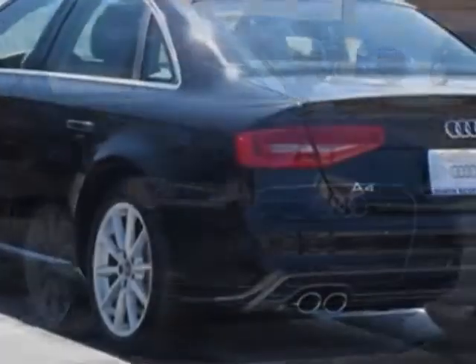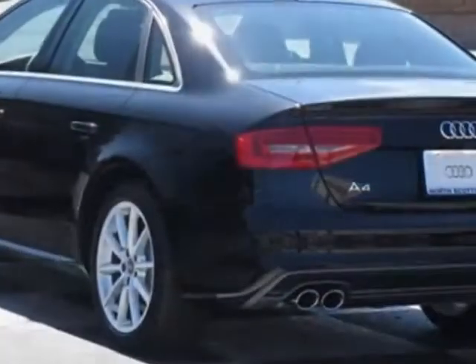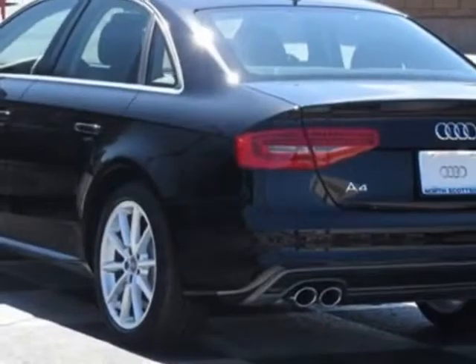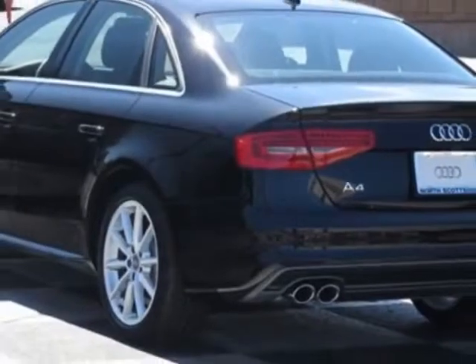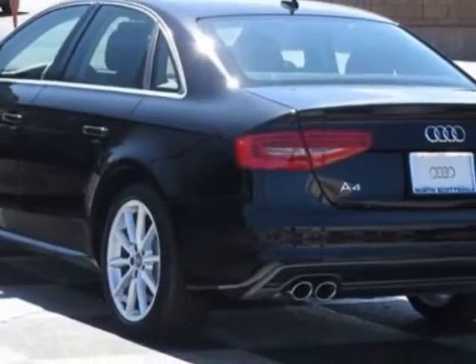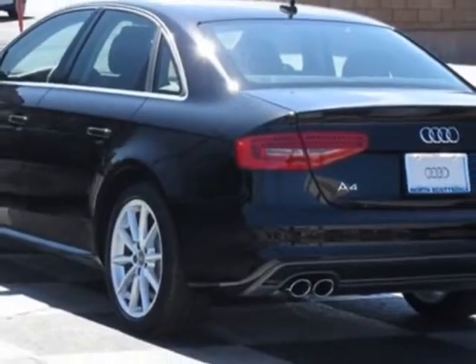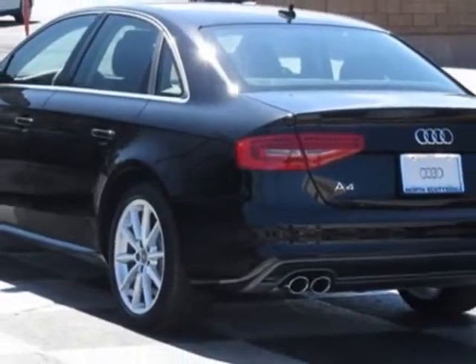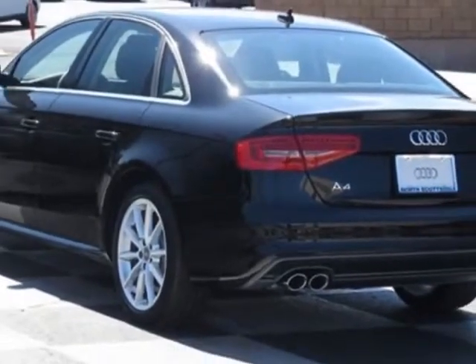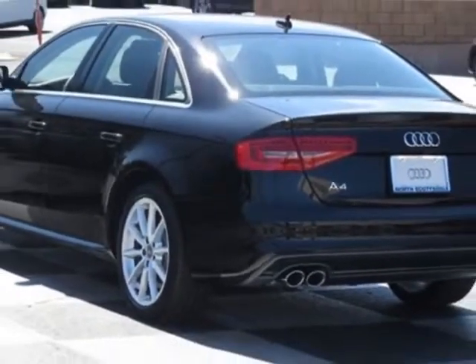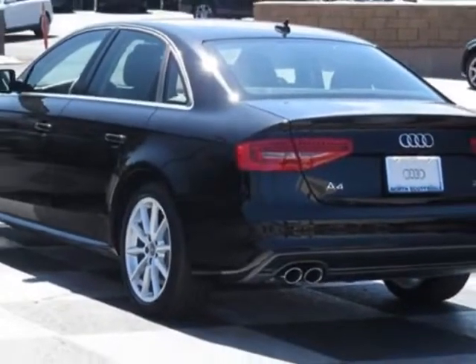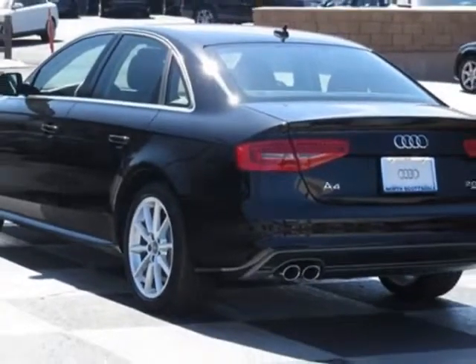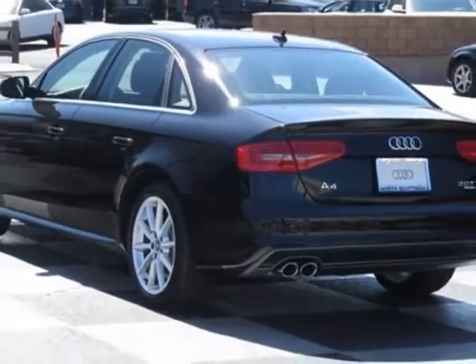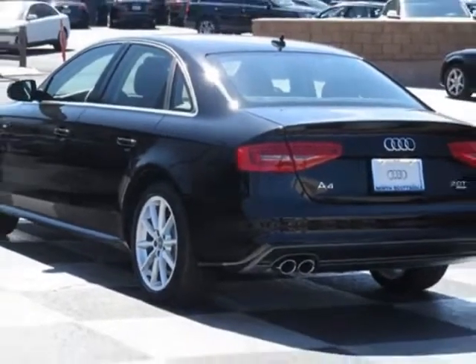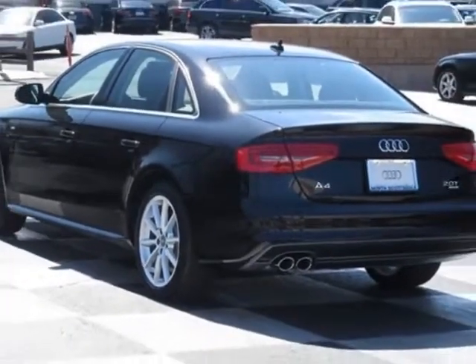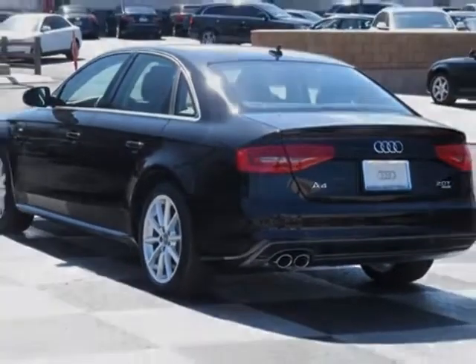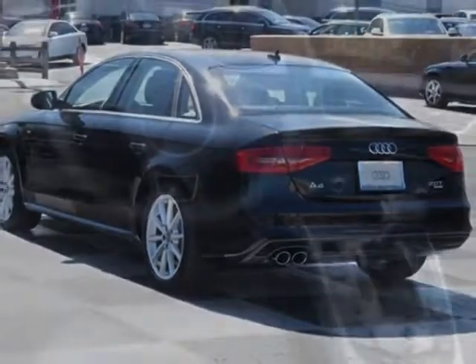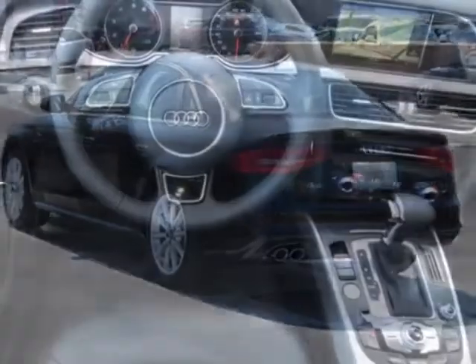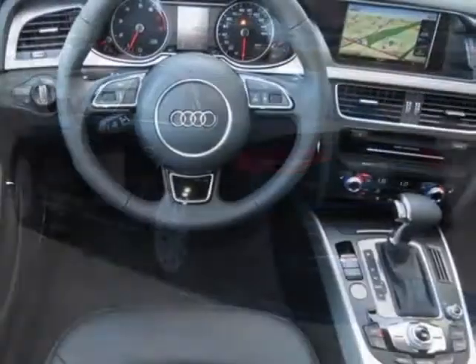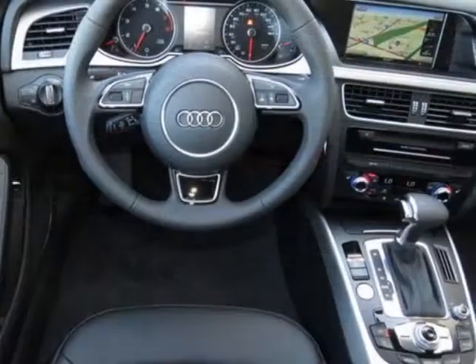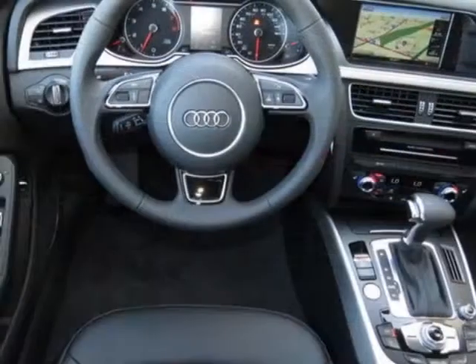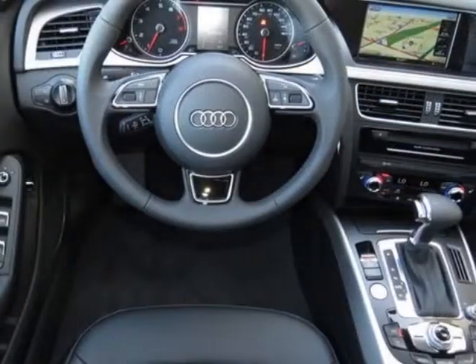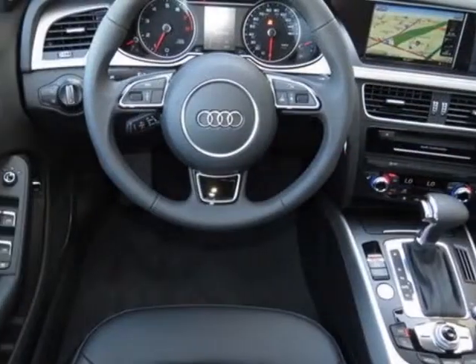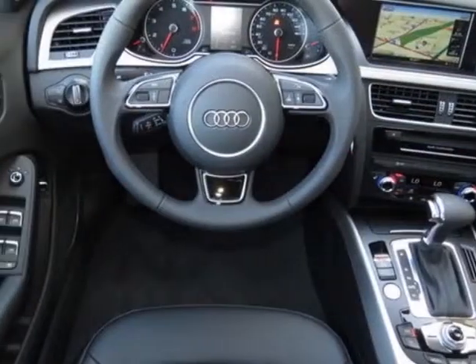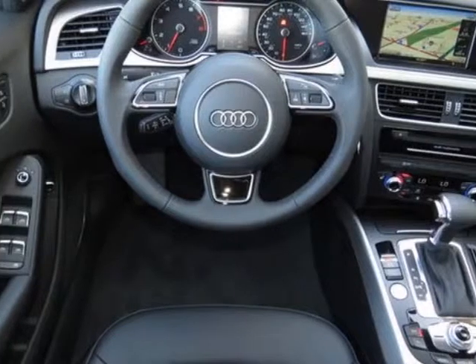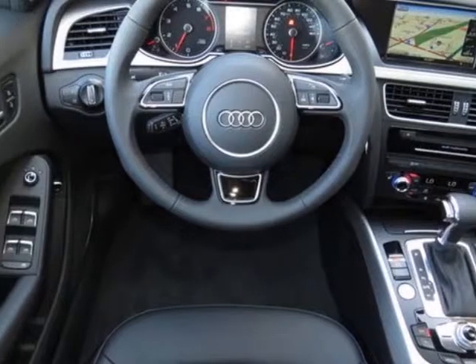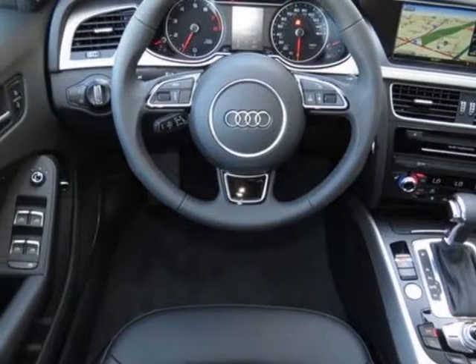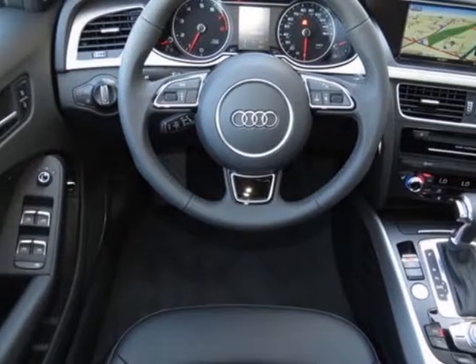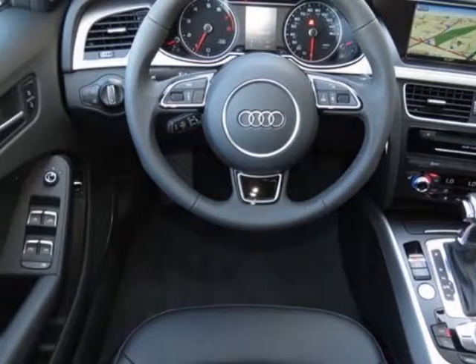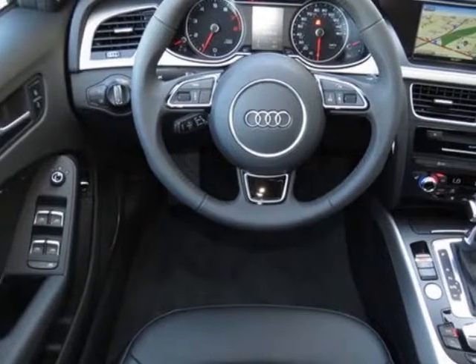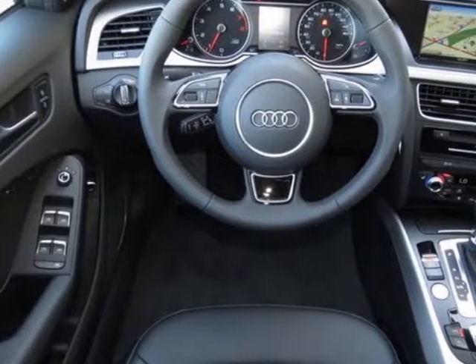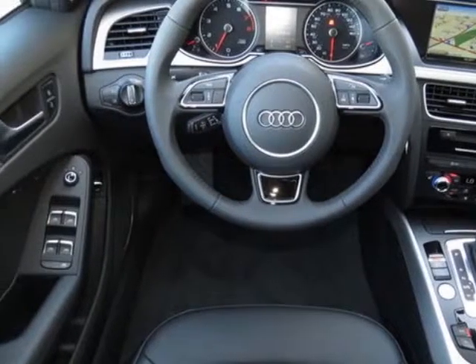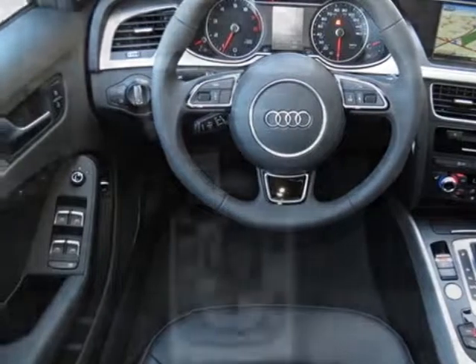Call 877-705-4252 or email our friendly sales staff today to schedule a test drive.